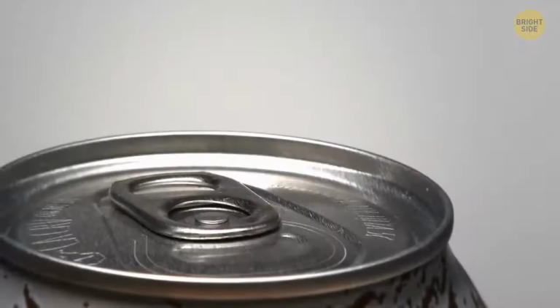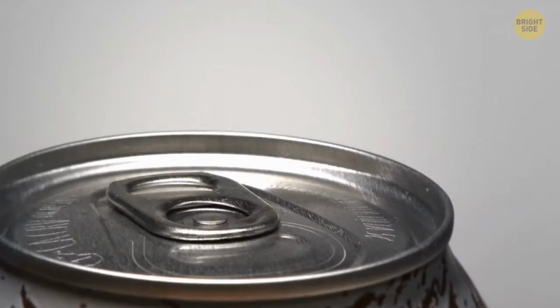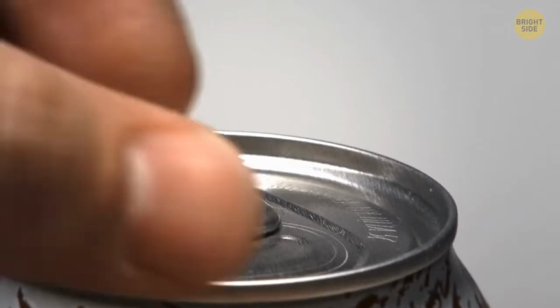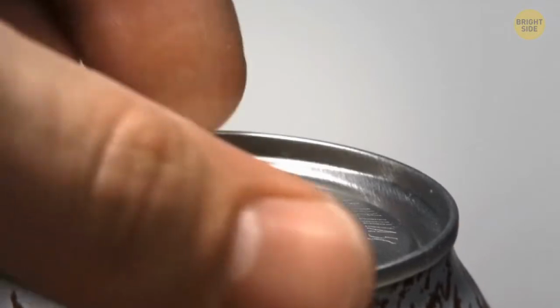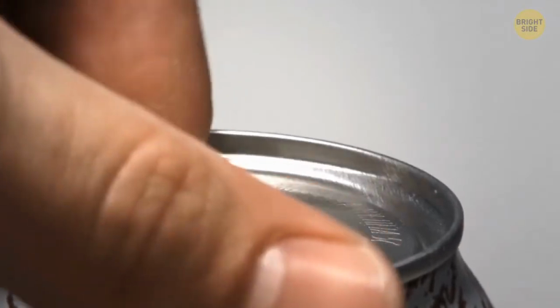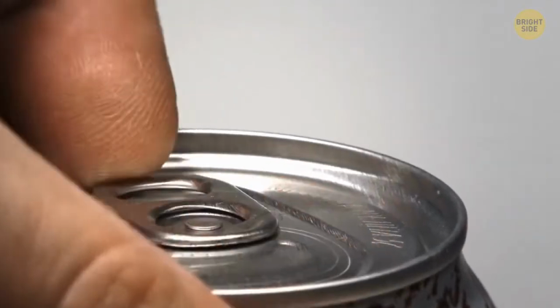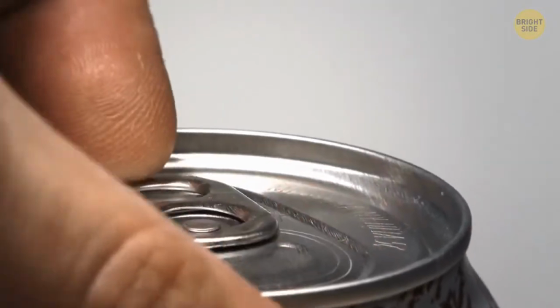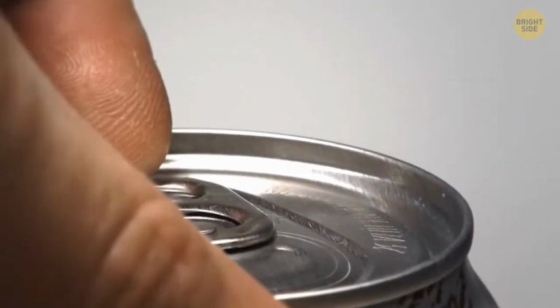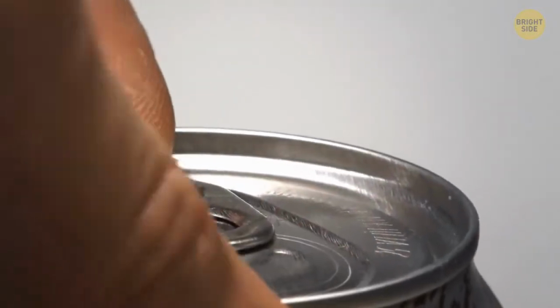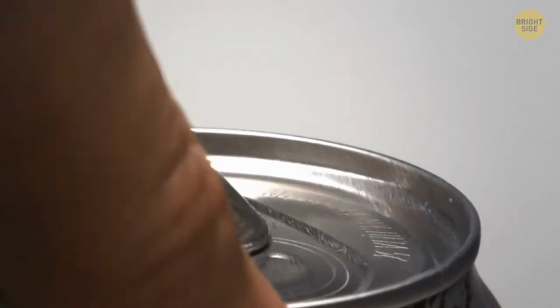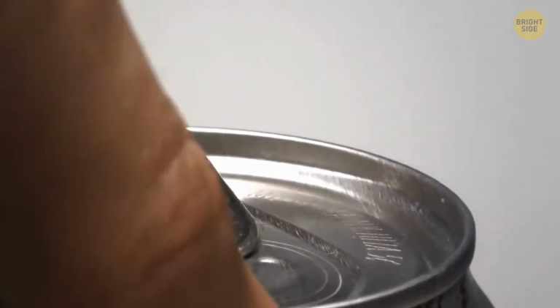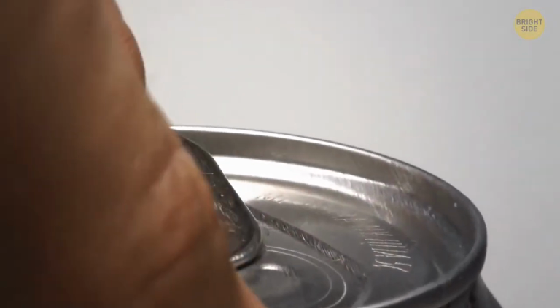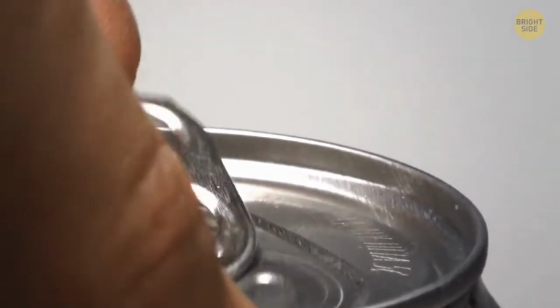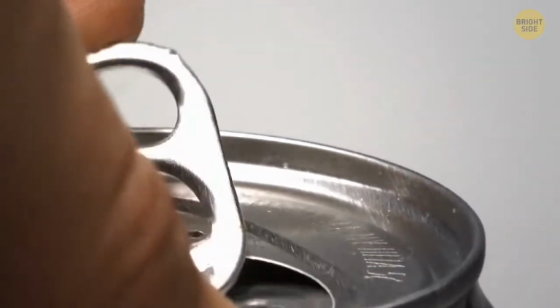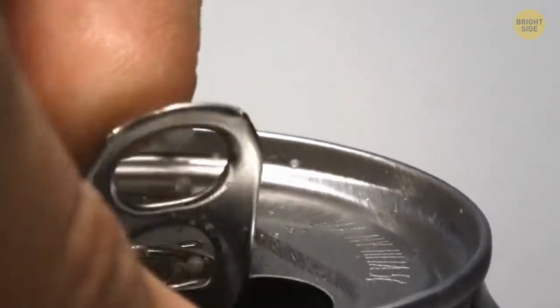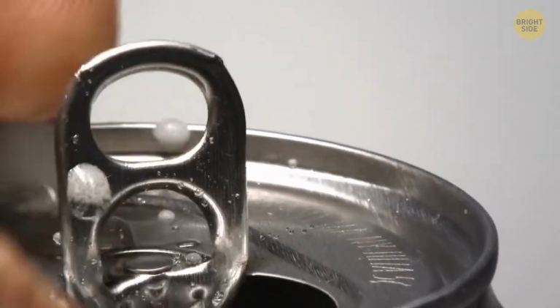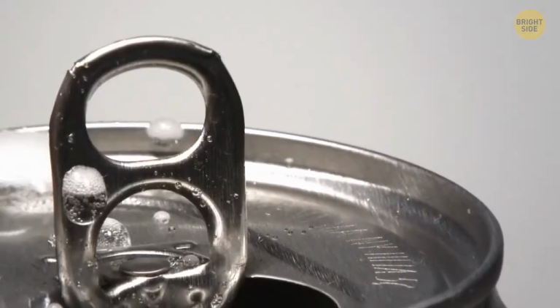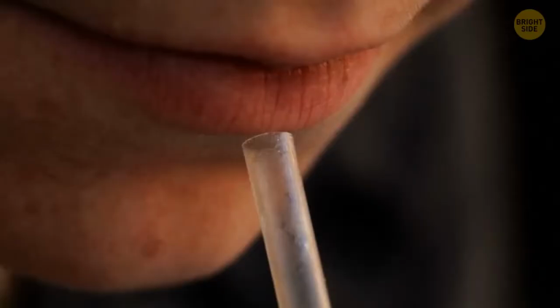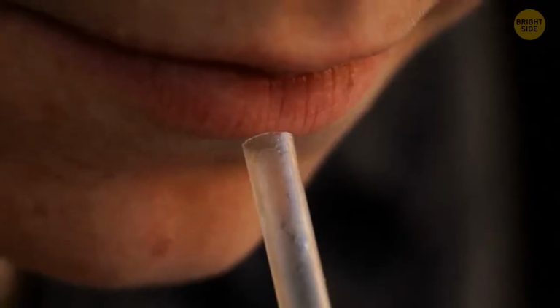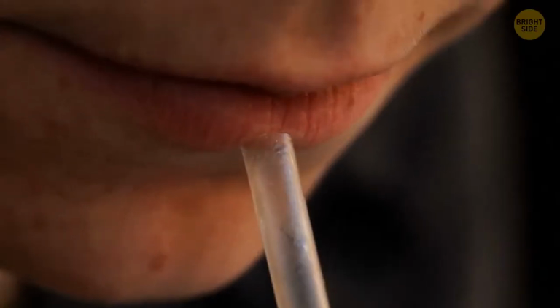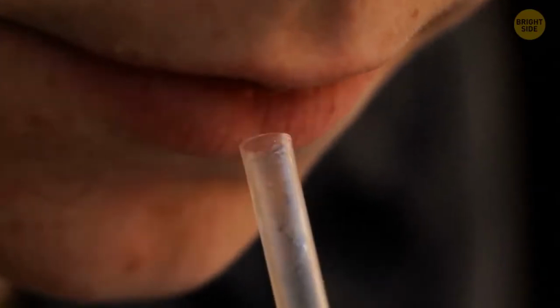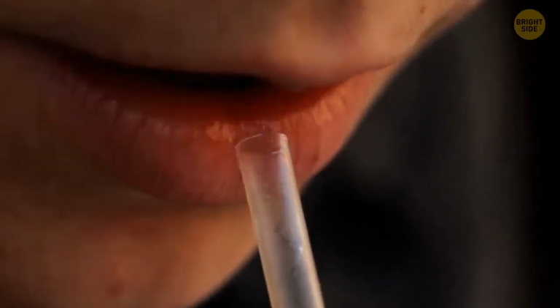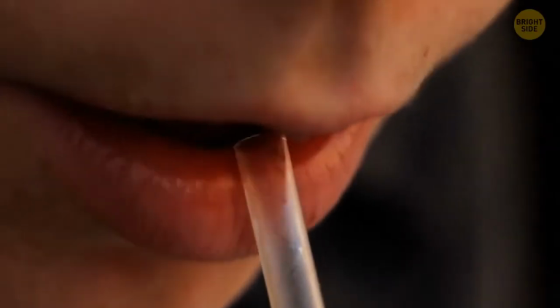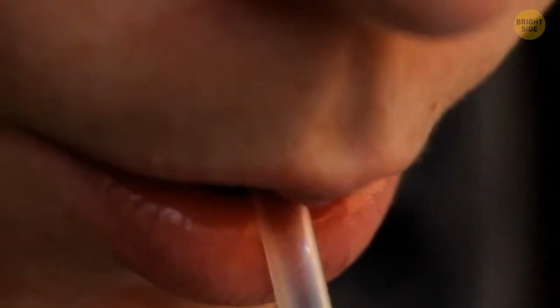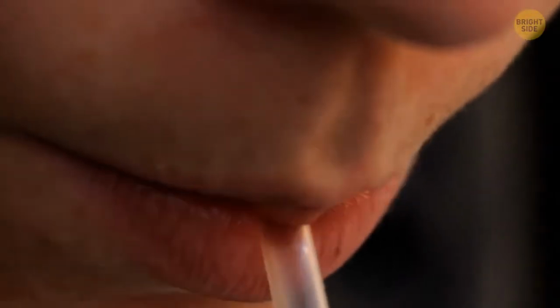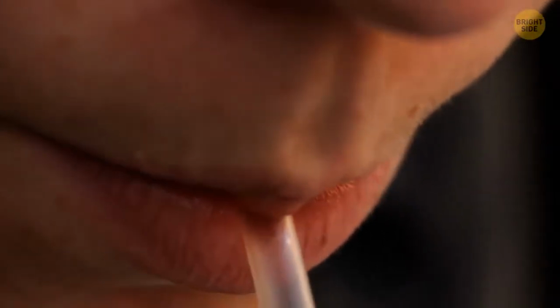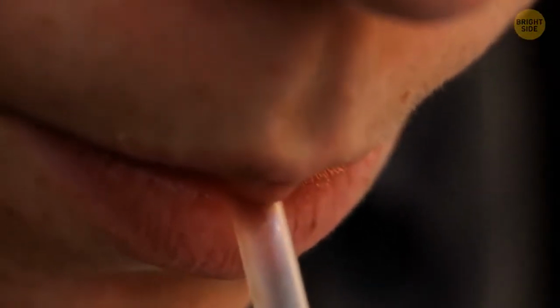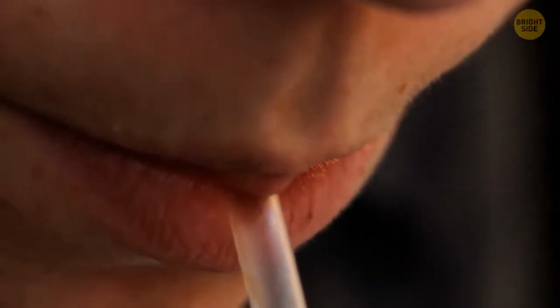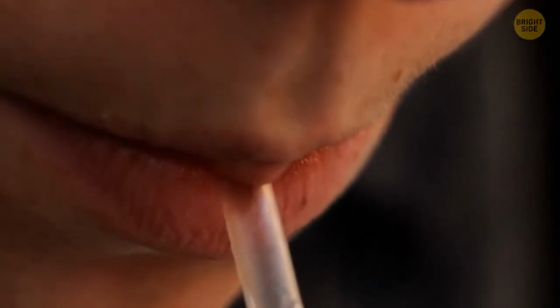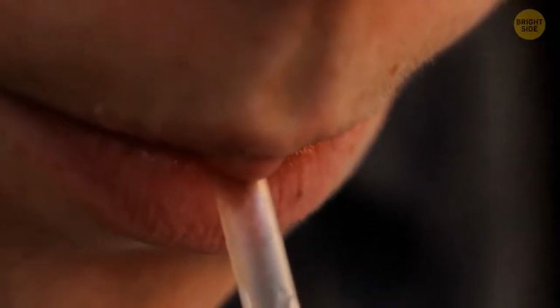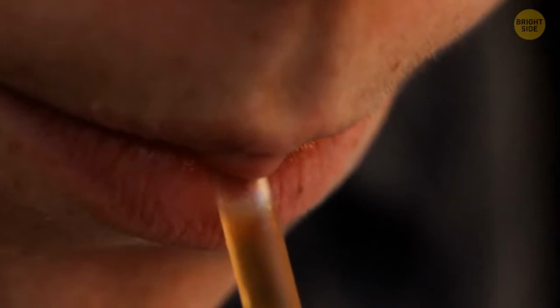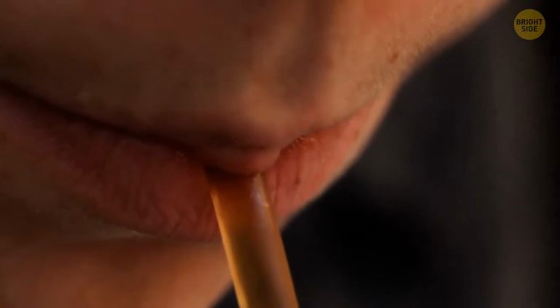You can turn over the tab on the lid of a soda can and use it to hold a cocktail straw in place.